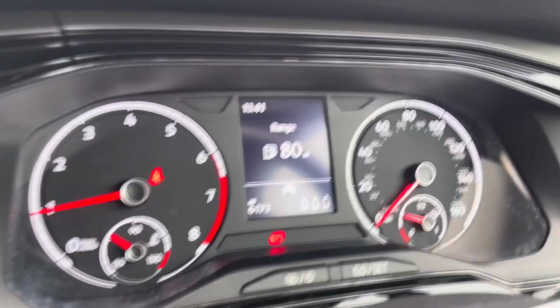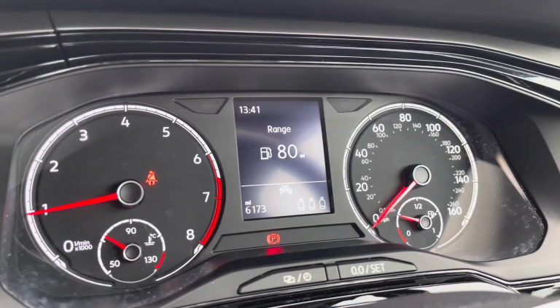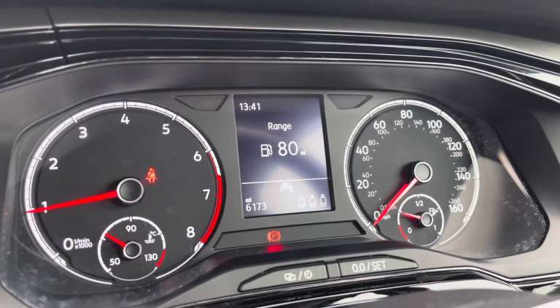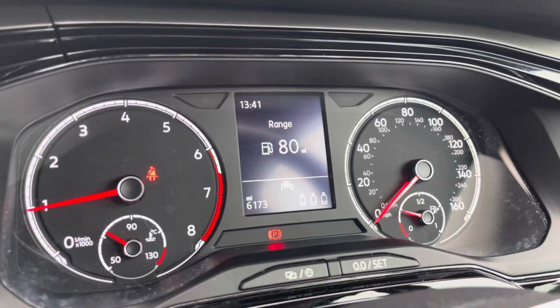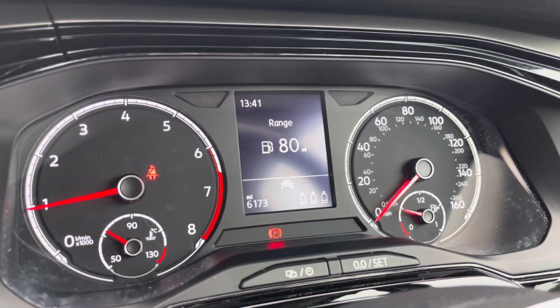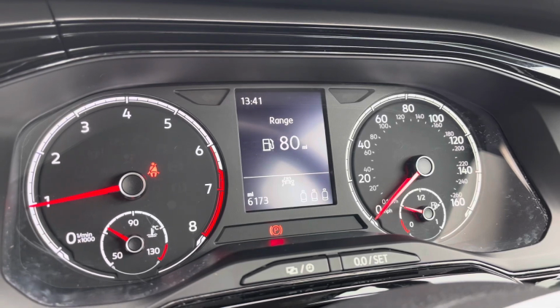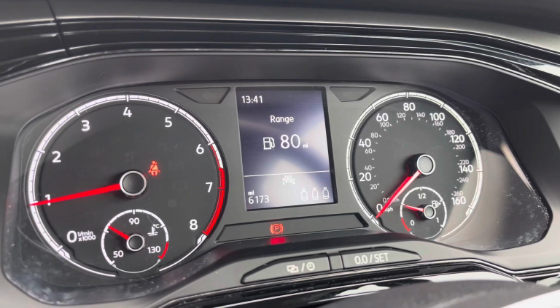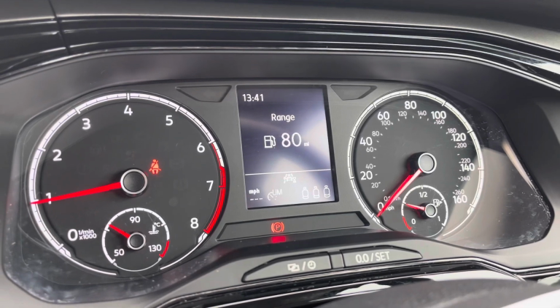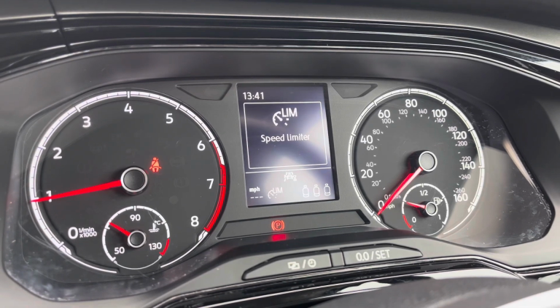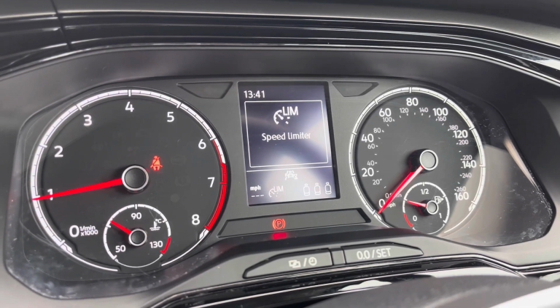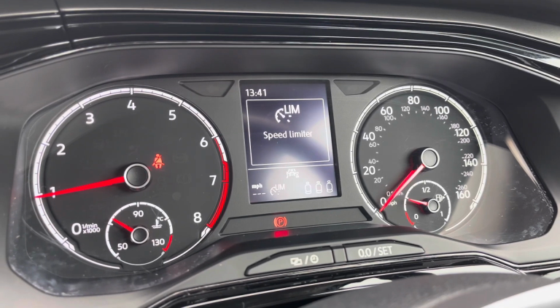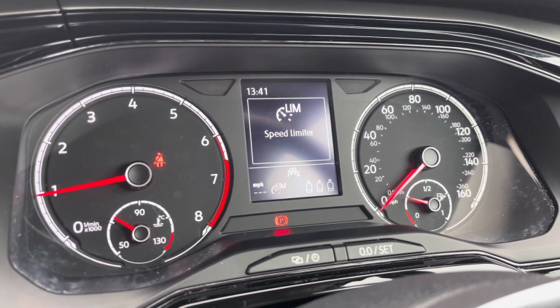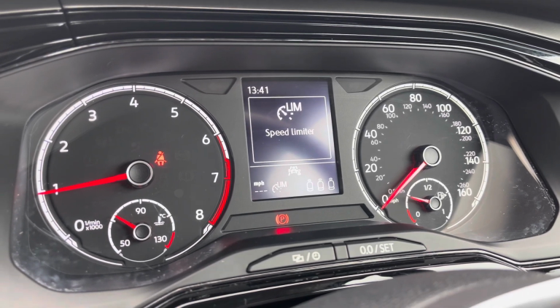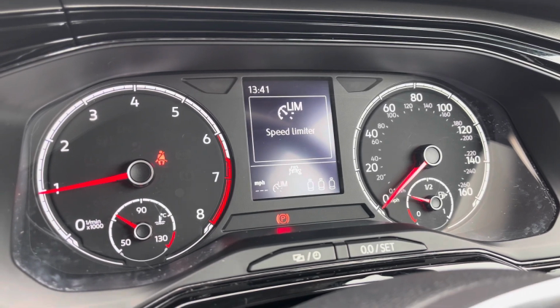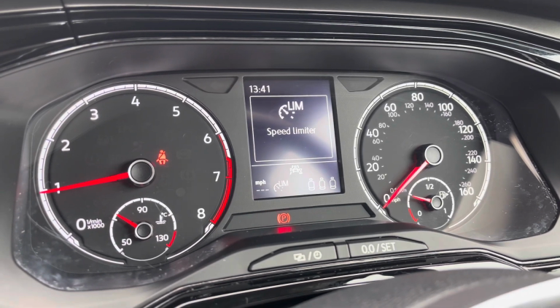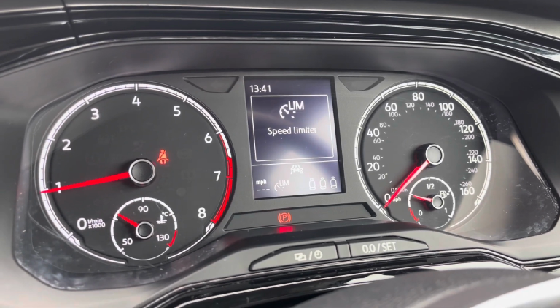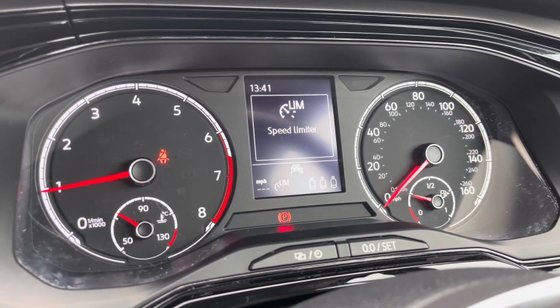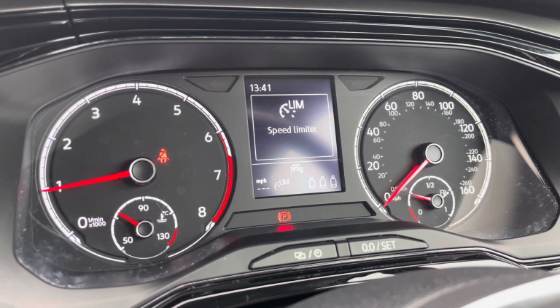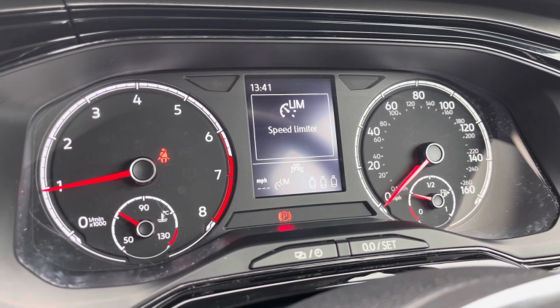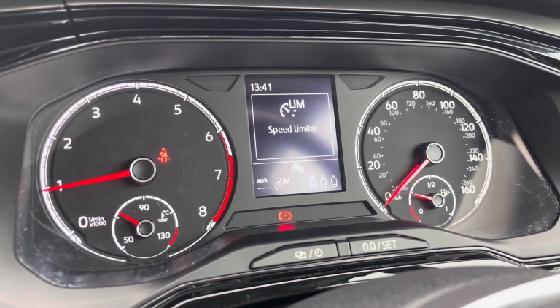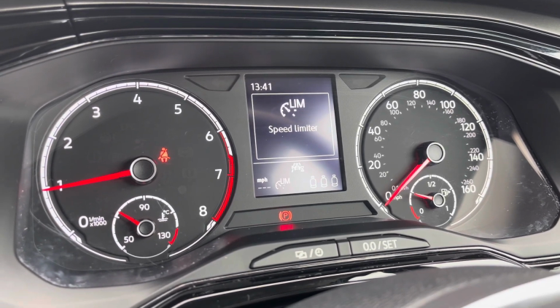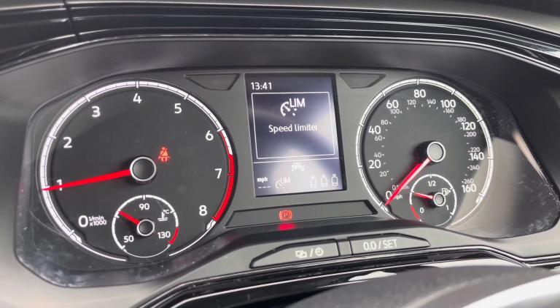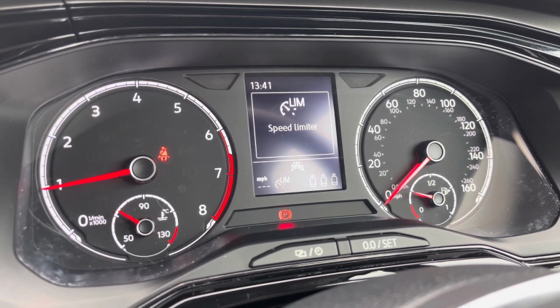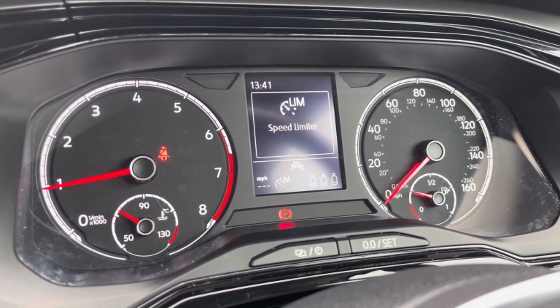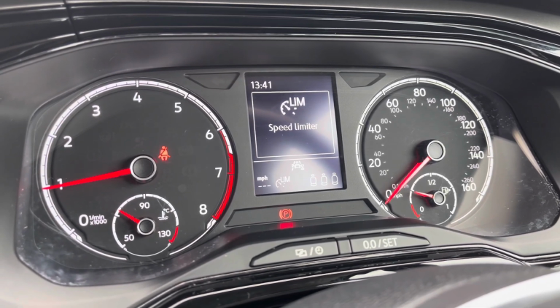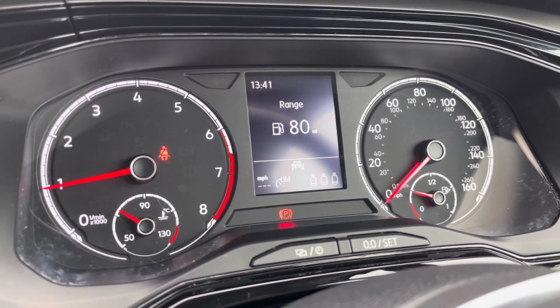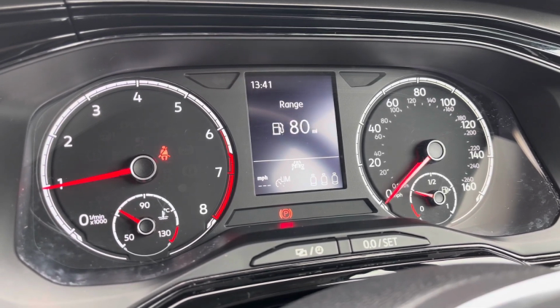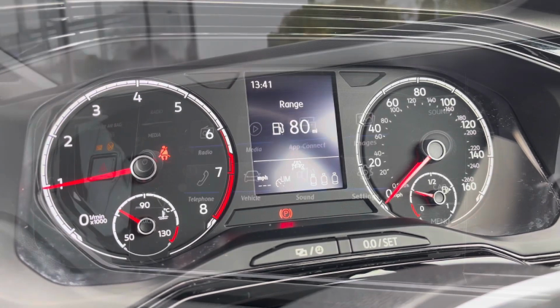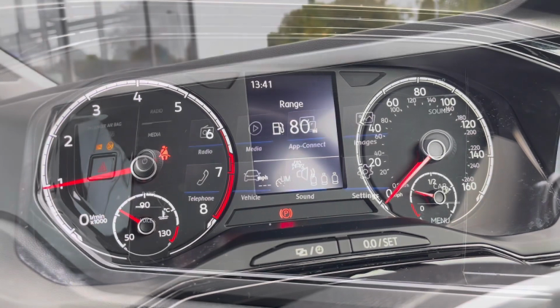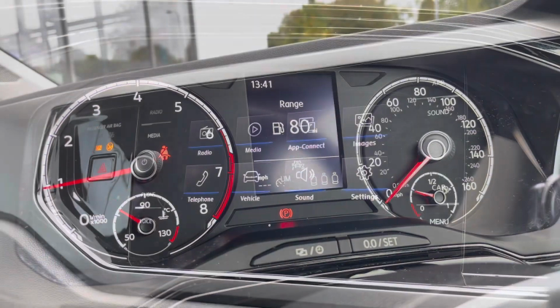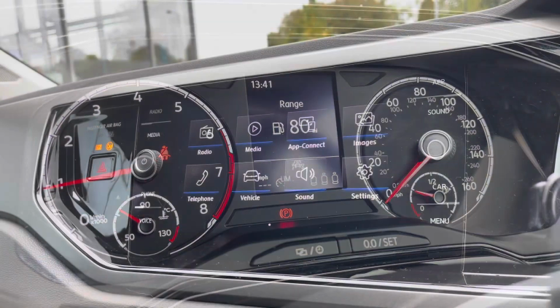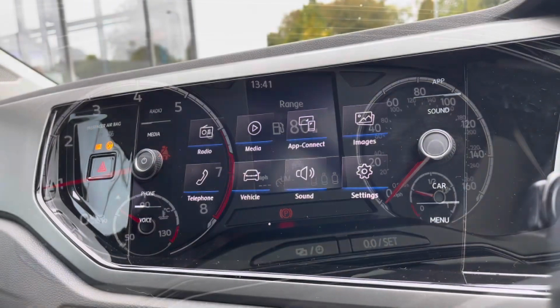To the left hand side, we can access functionality such as our speed limiter to ensure that we stick to speed limits on the go.